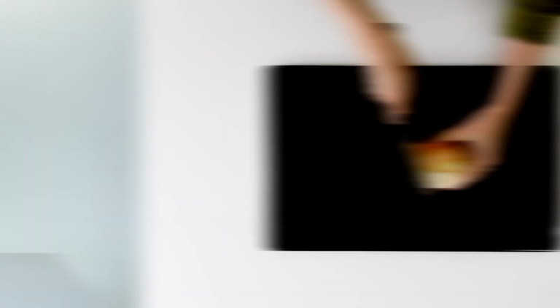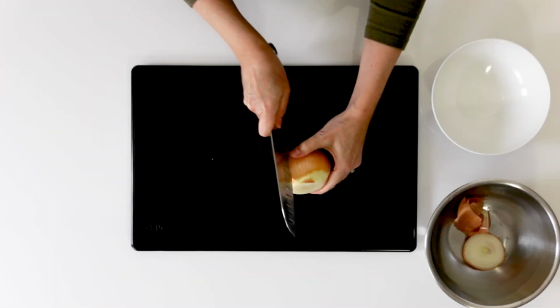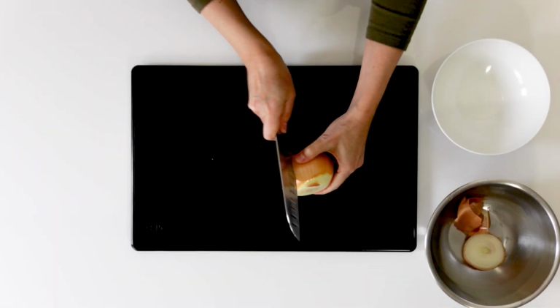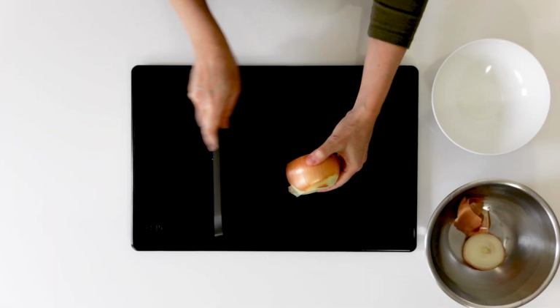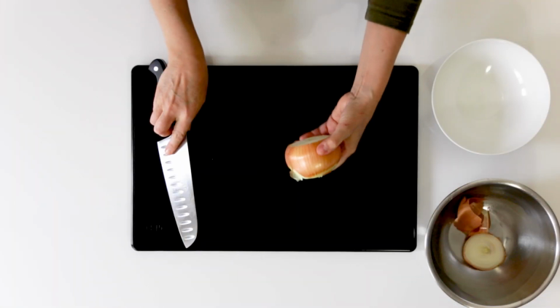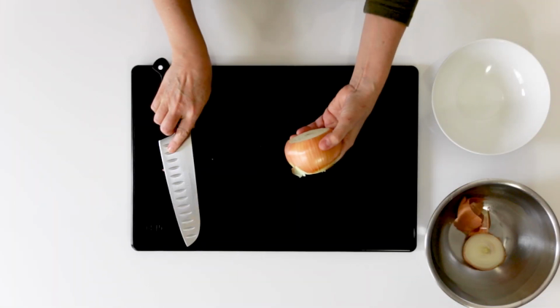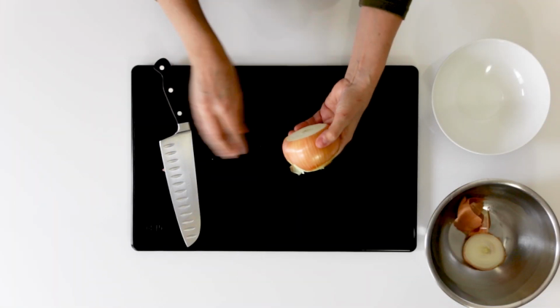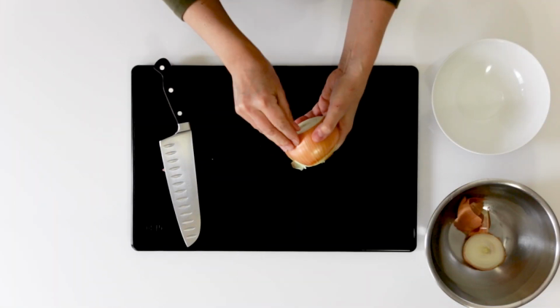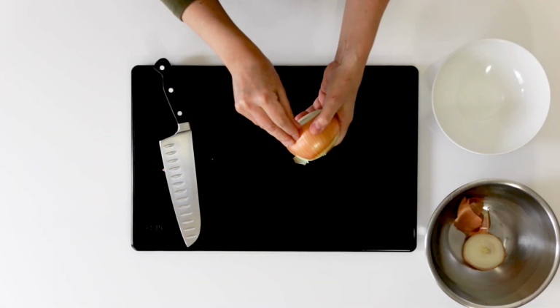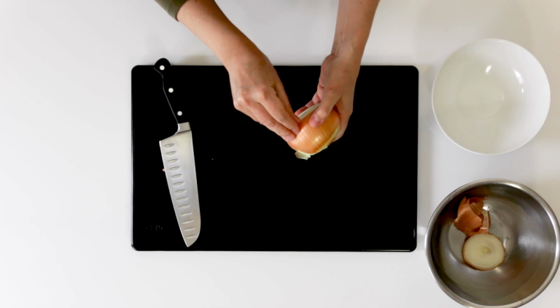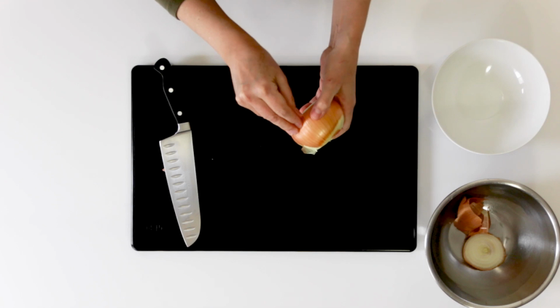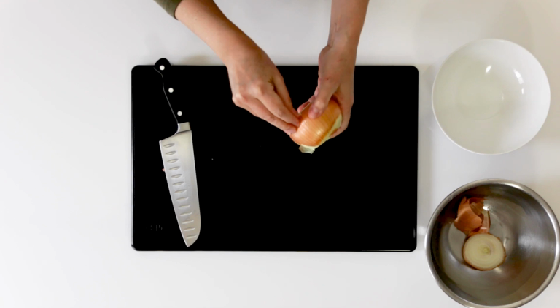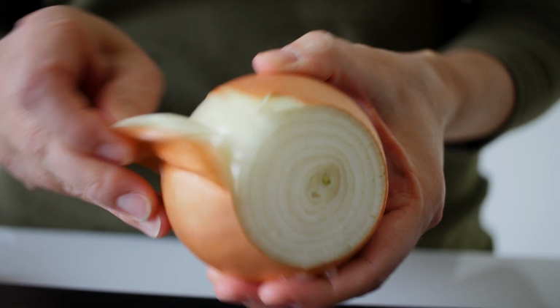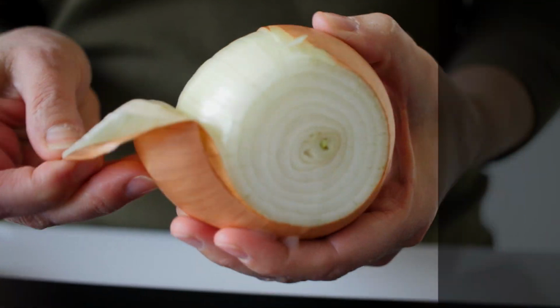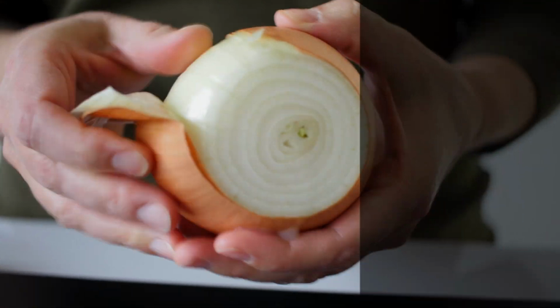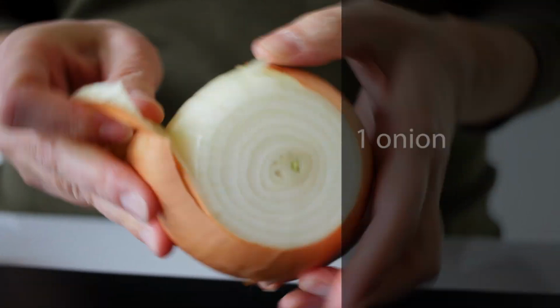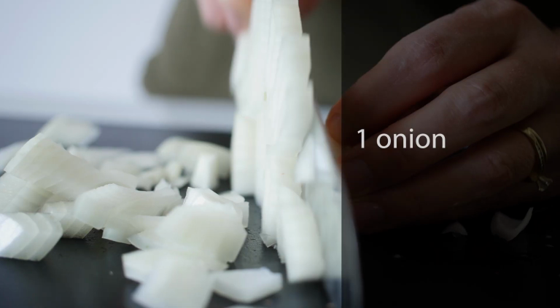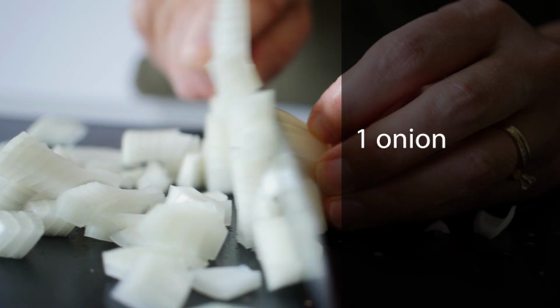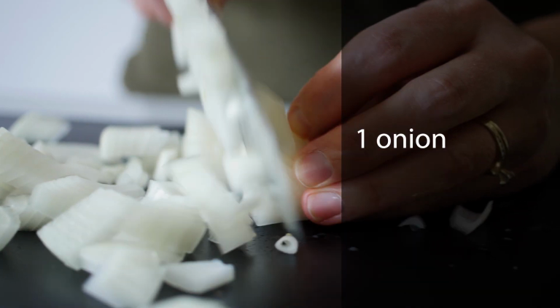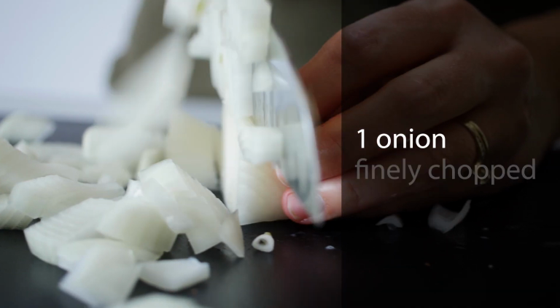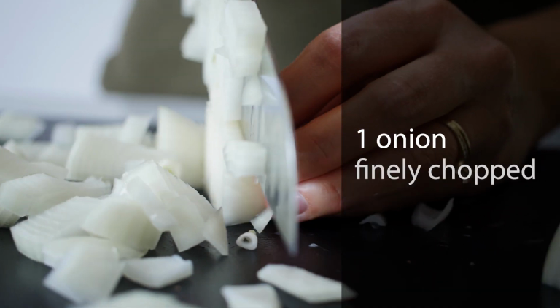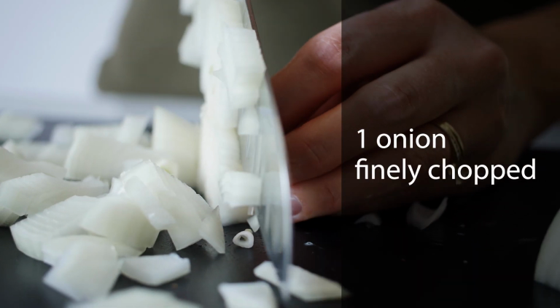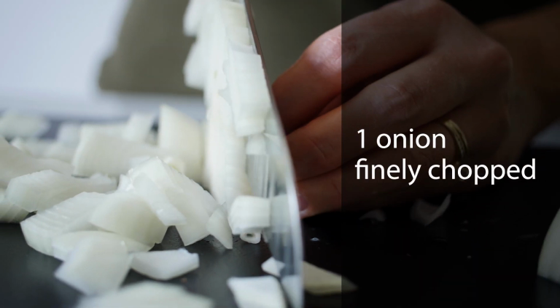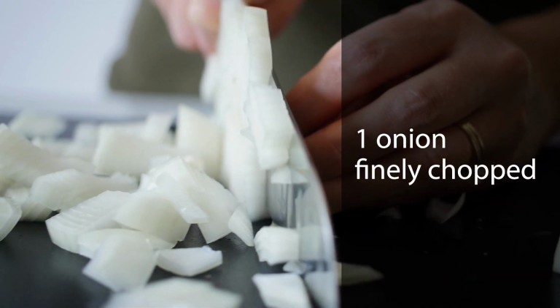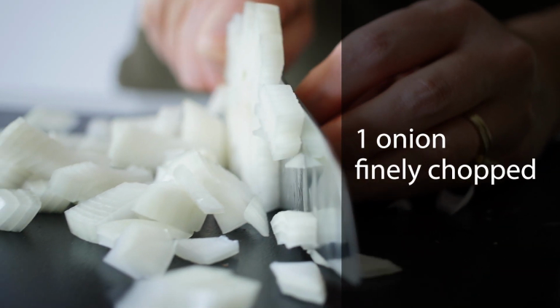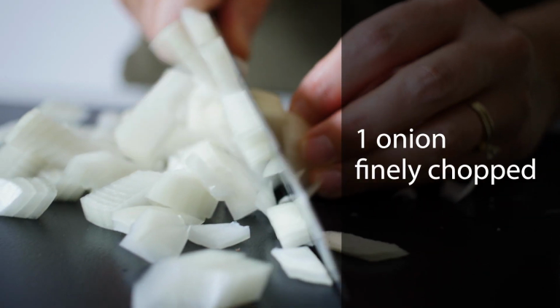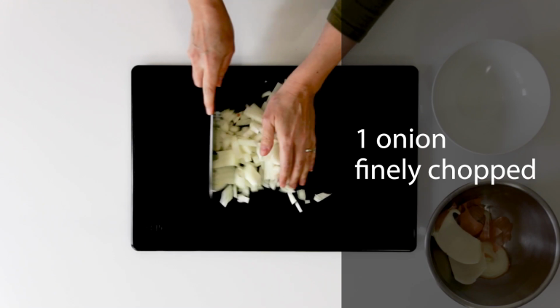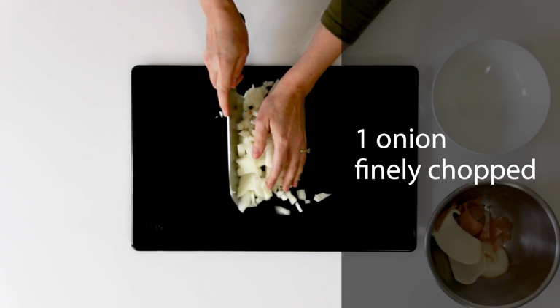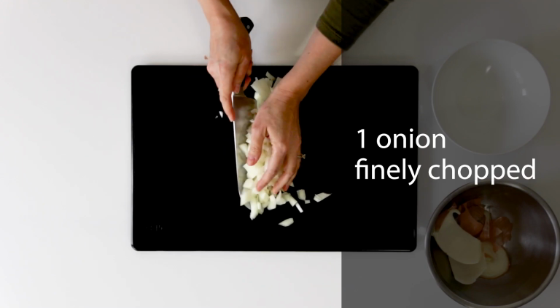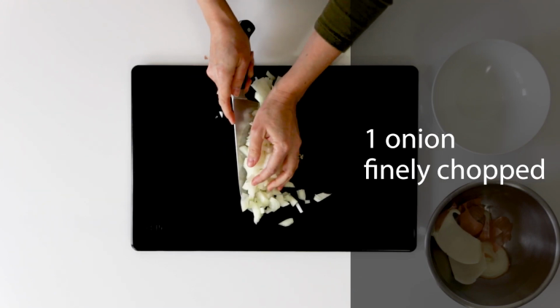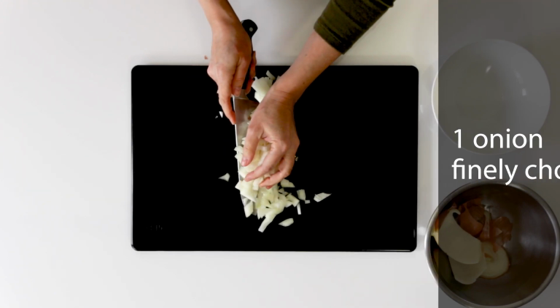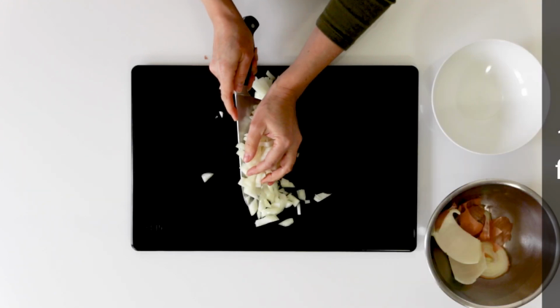I'm gonna start by prepping my onion. I'm gonna peel it and chop it into small bits that I'm gonna sauté later for the stew.